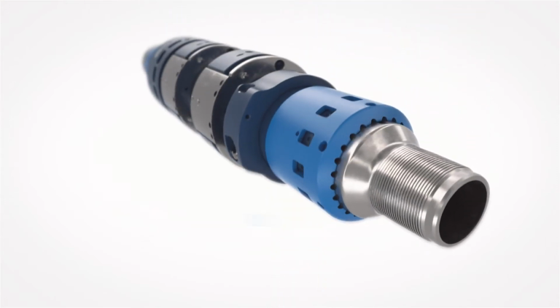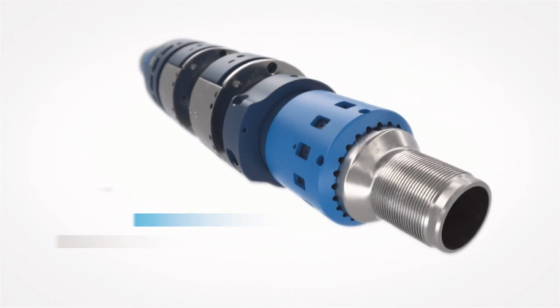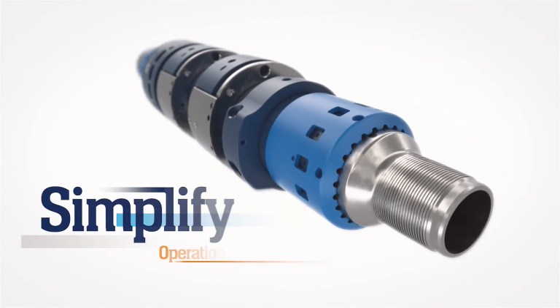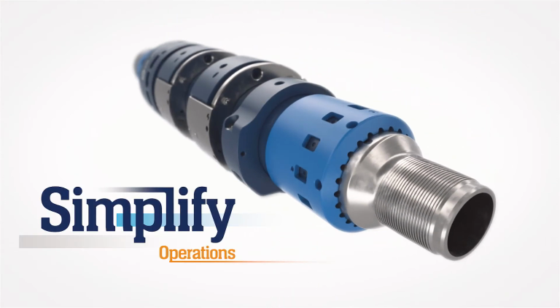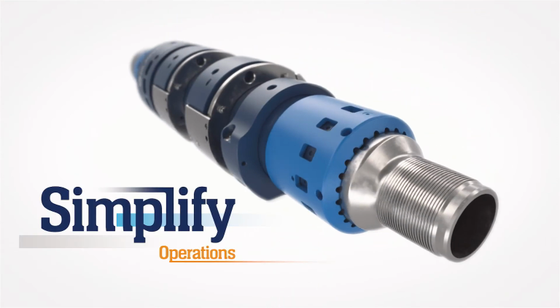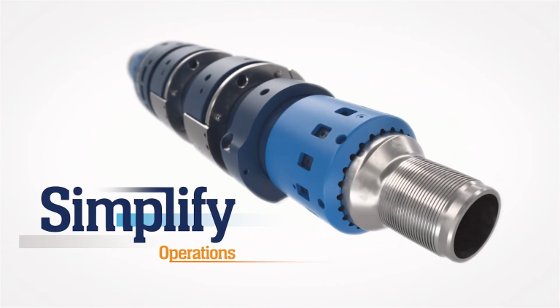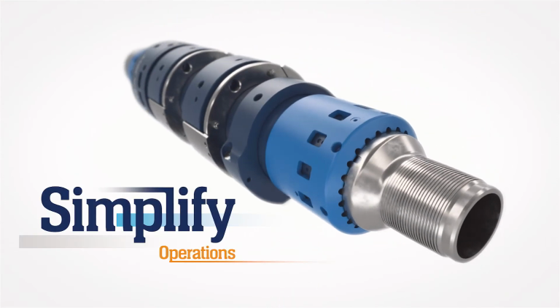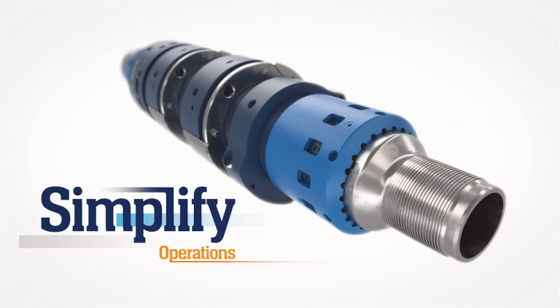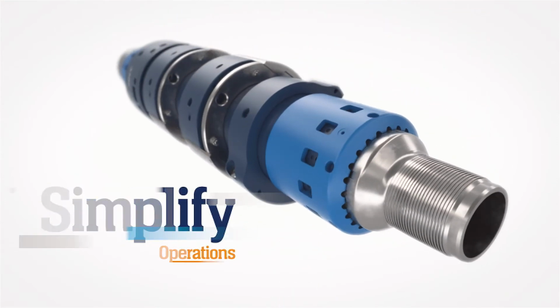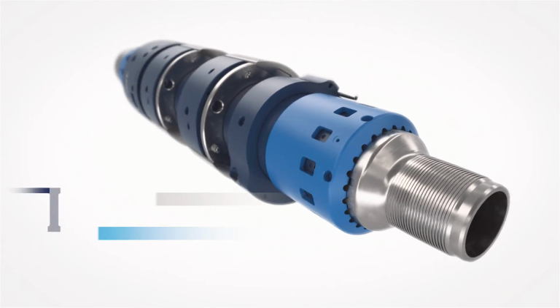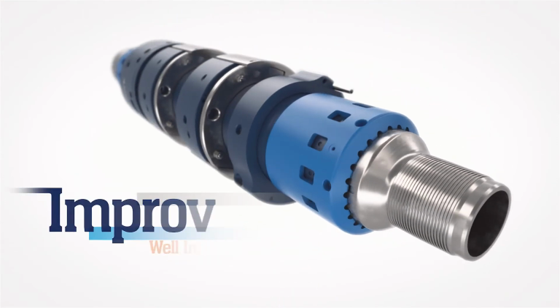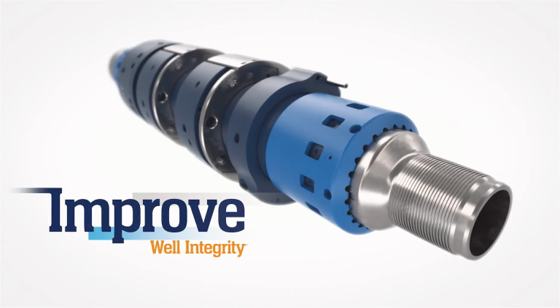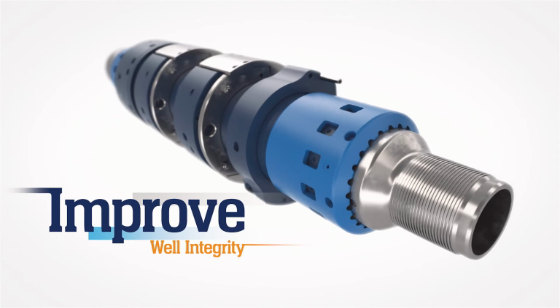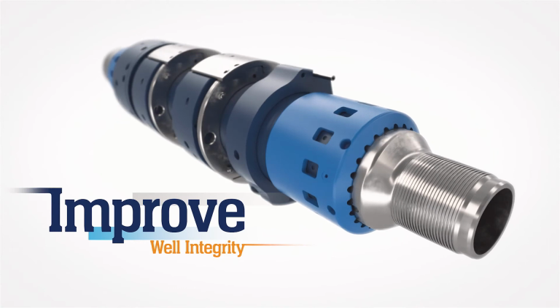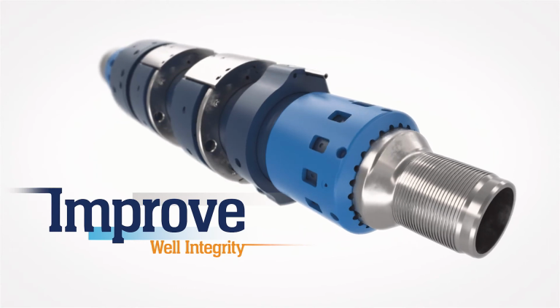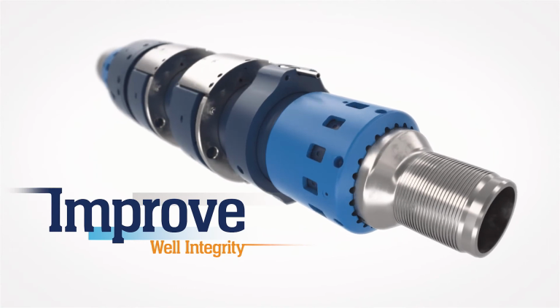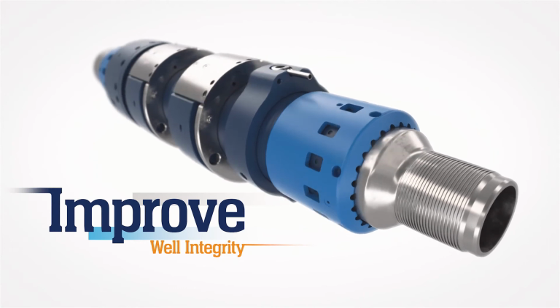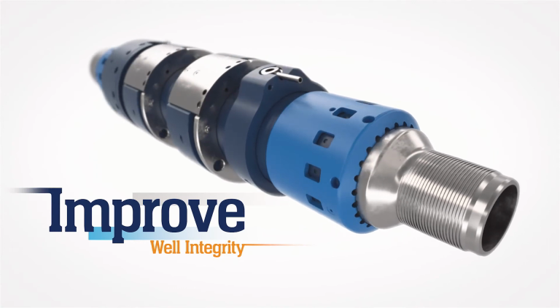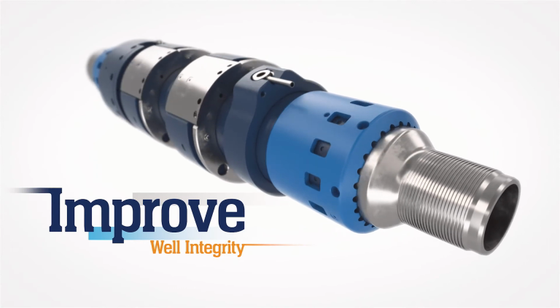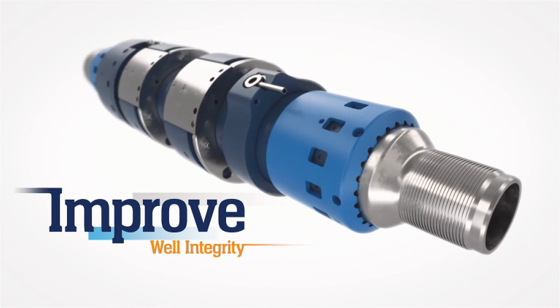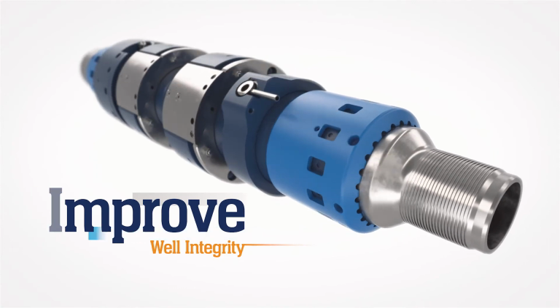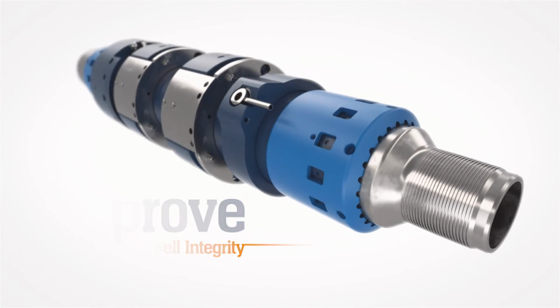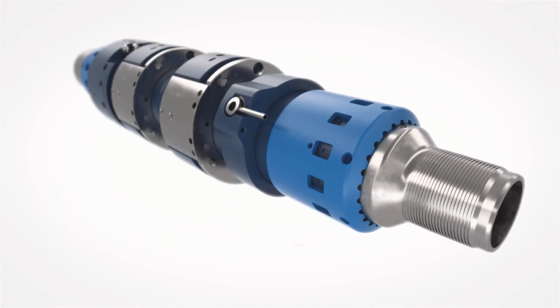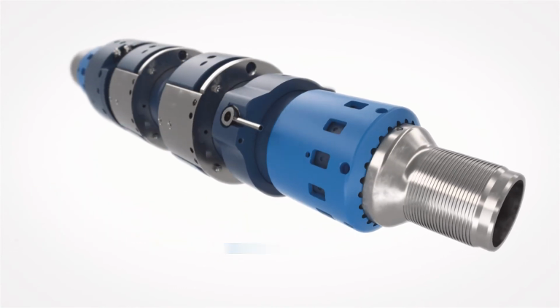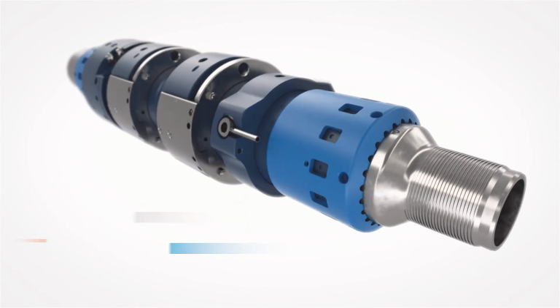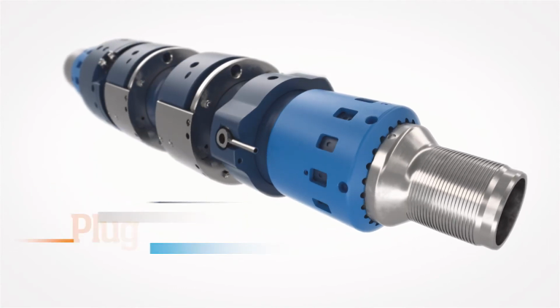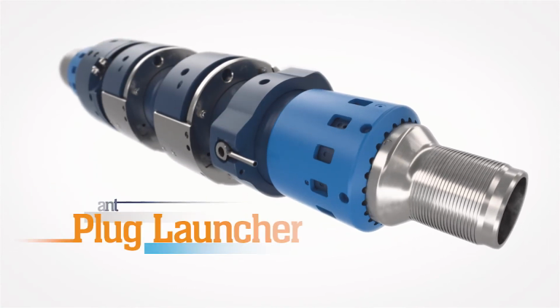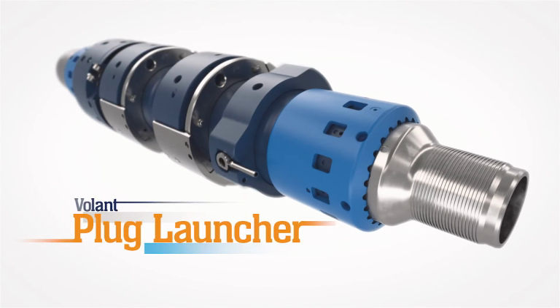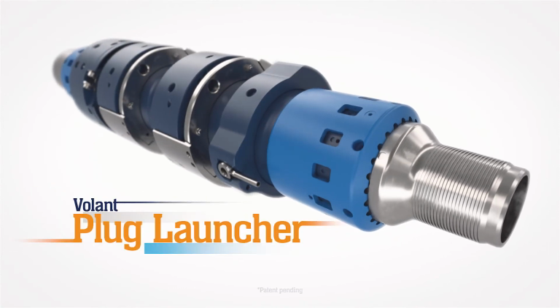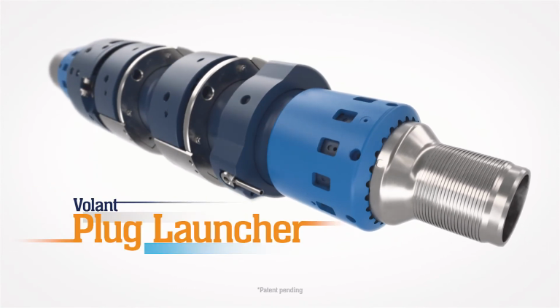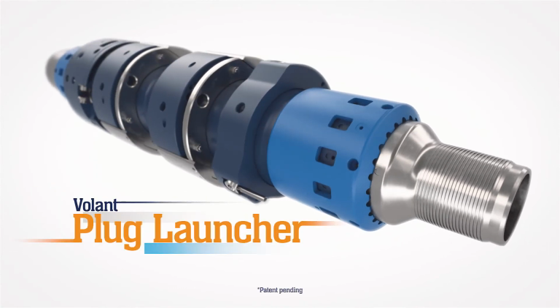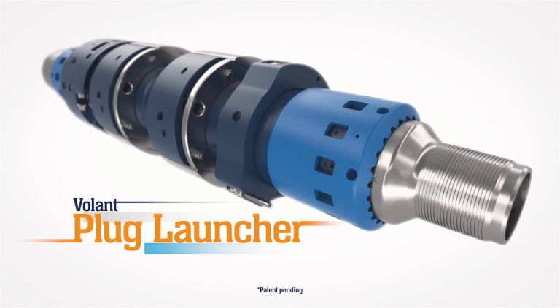Simplify operations and improve long-term well integrity with the revolutionary Volant Plug Launcher.